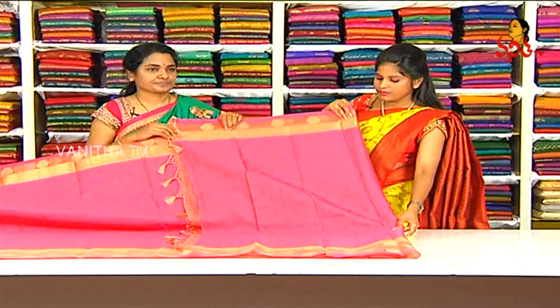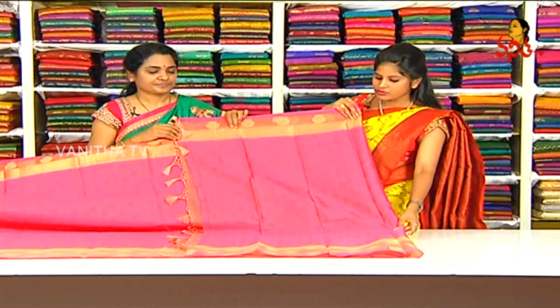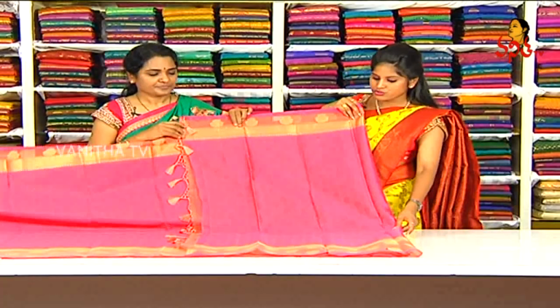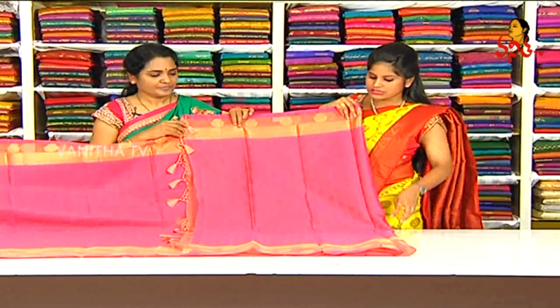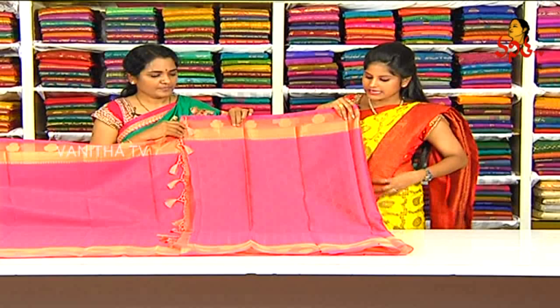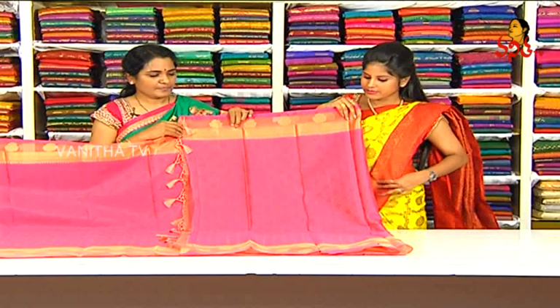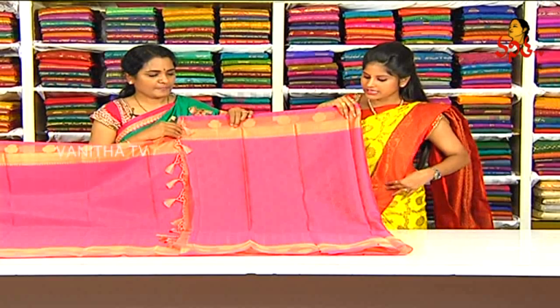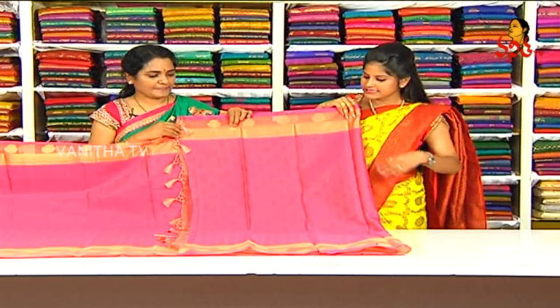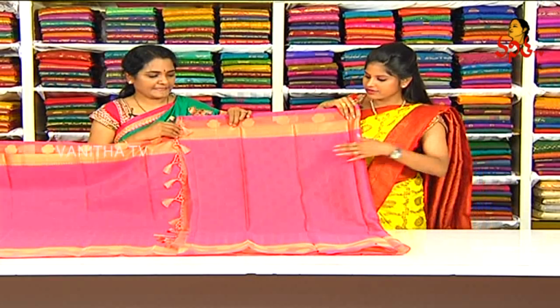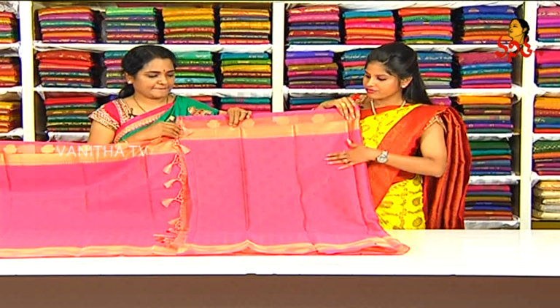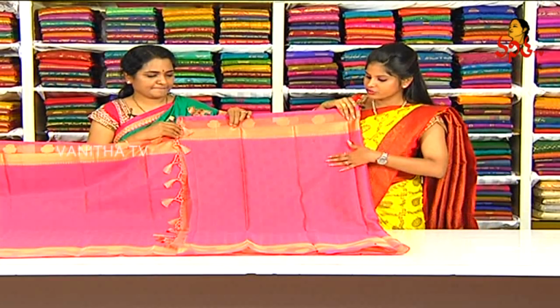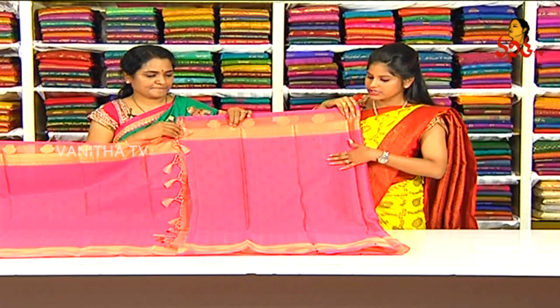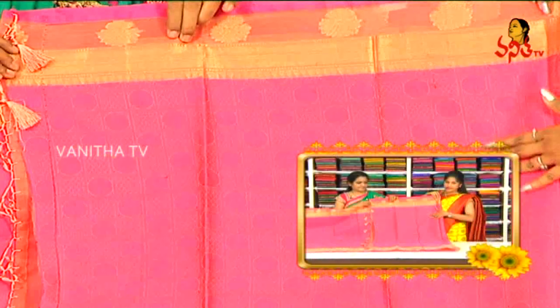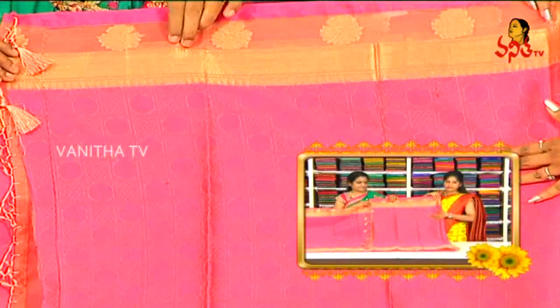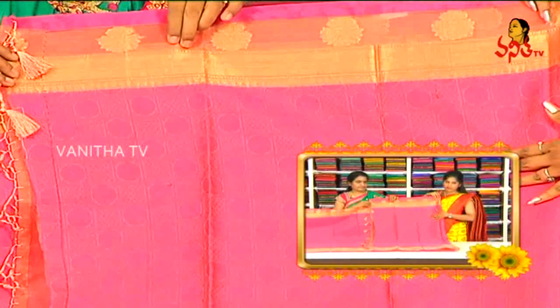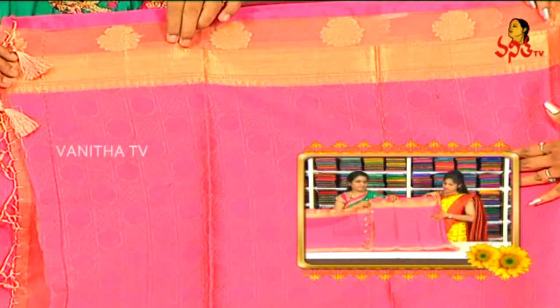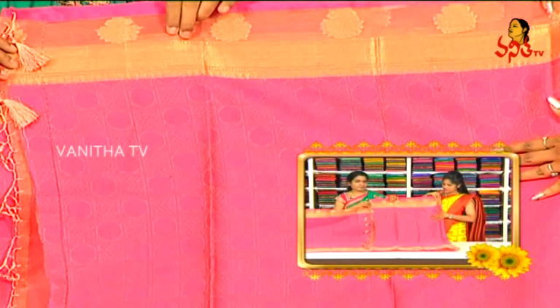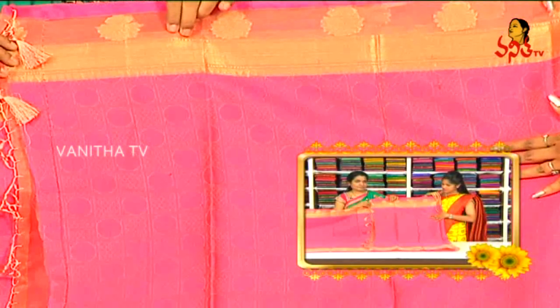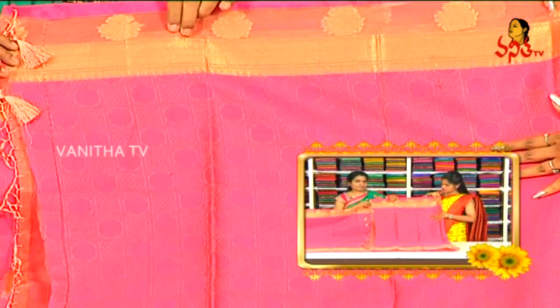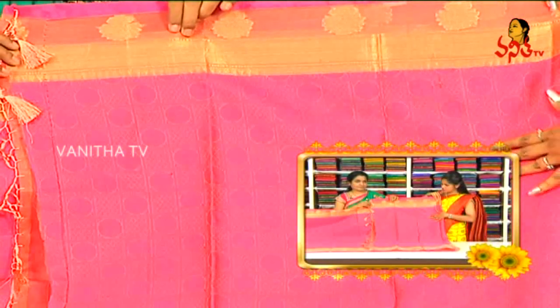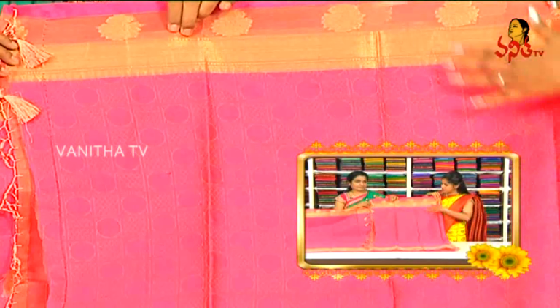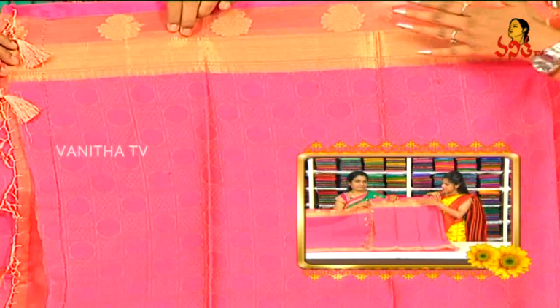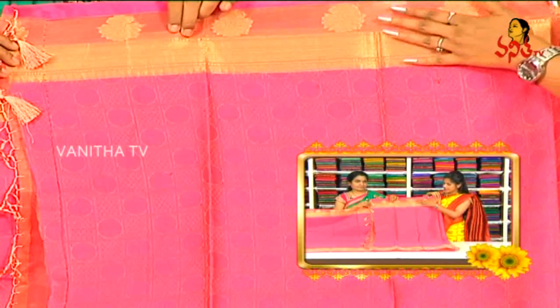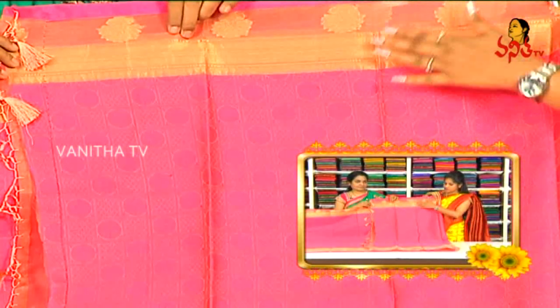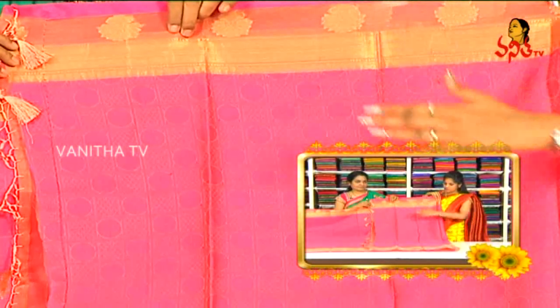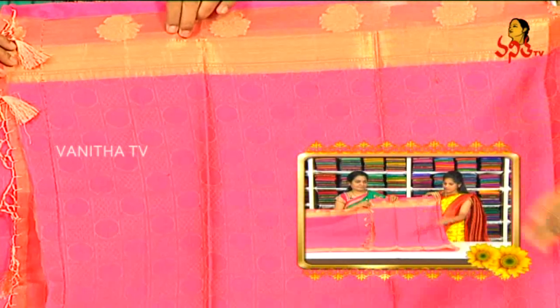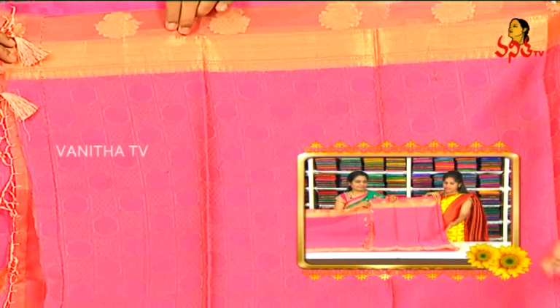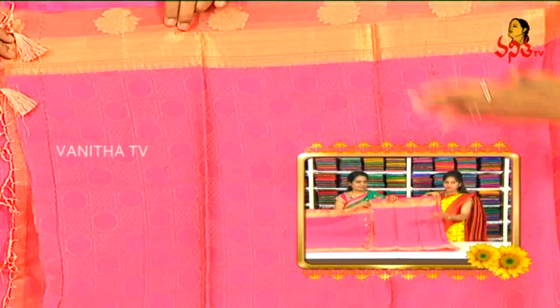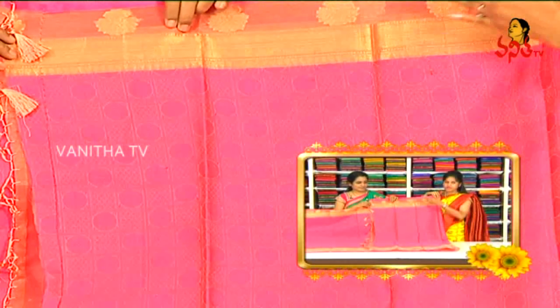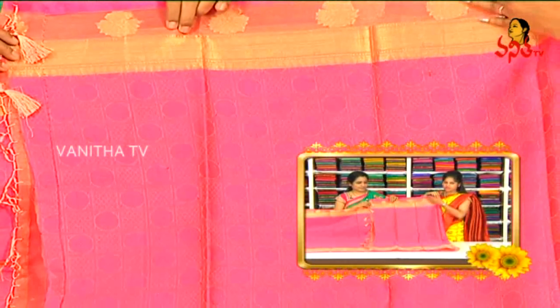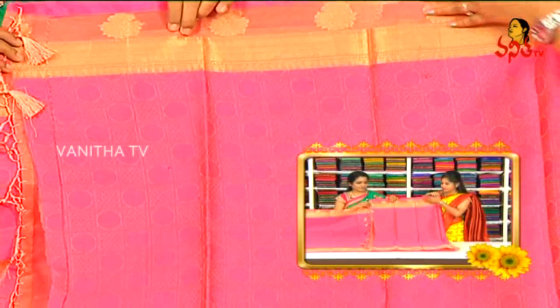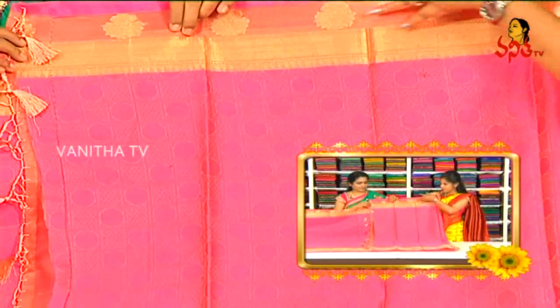We have self-weaving with a running blouse, and as usual, we have two sides of the border.